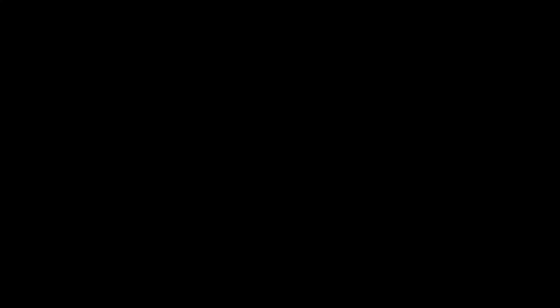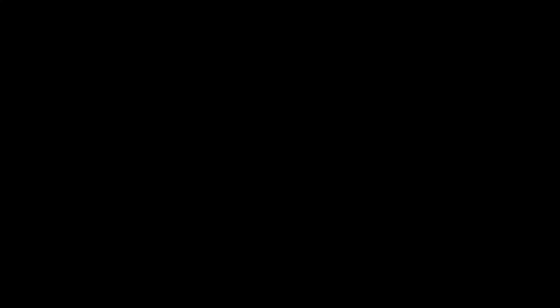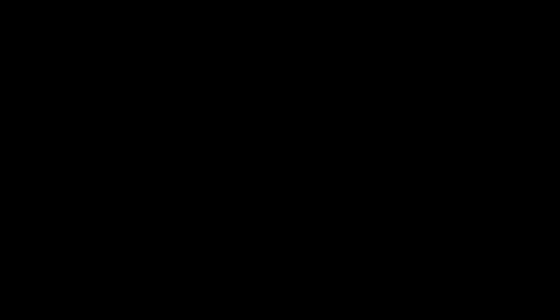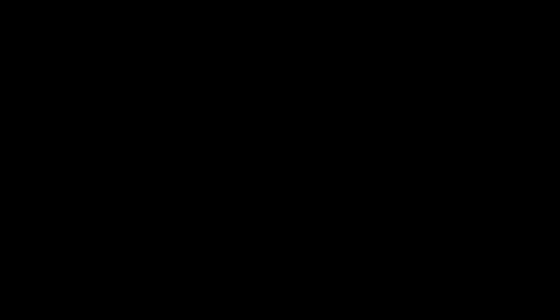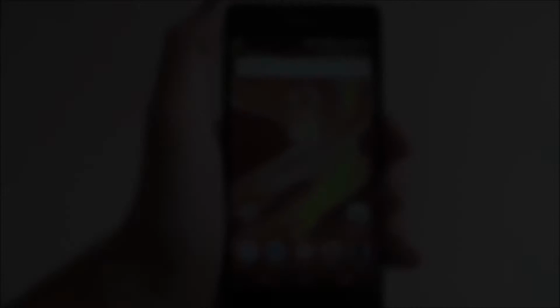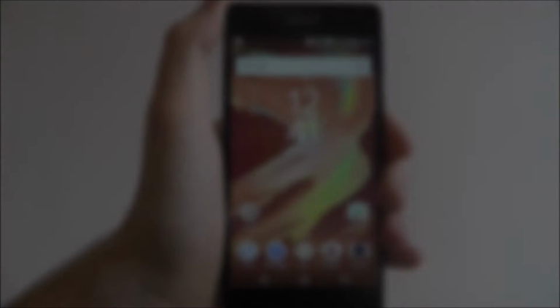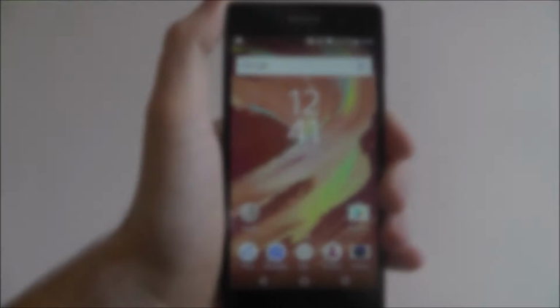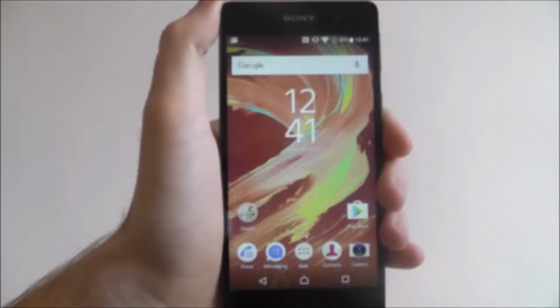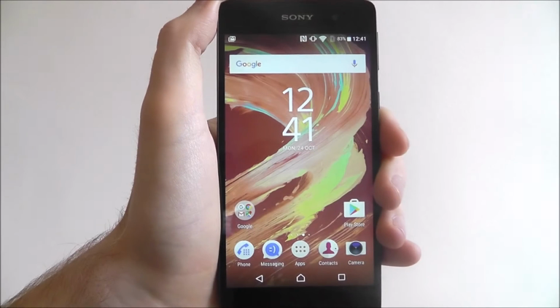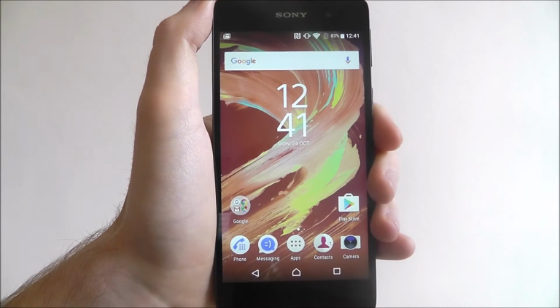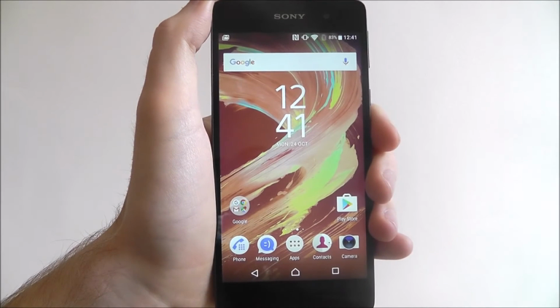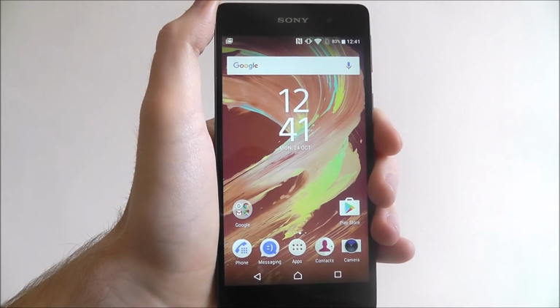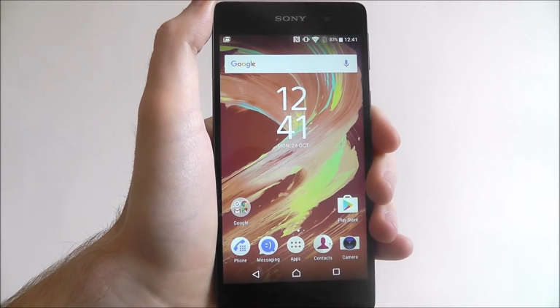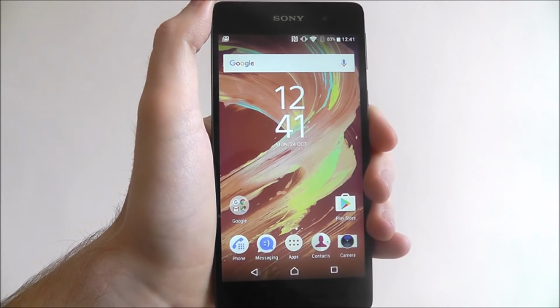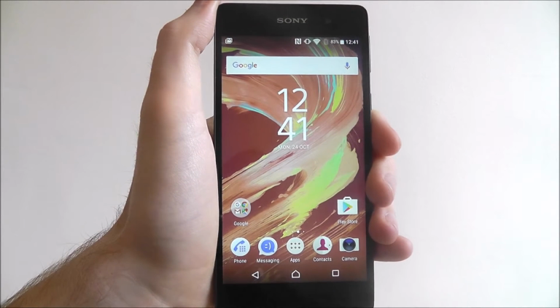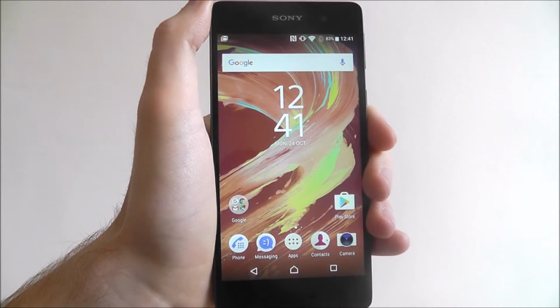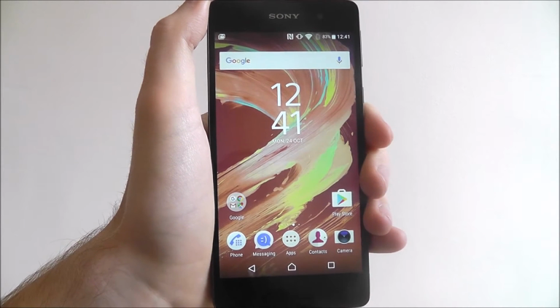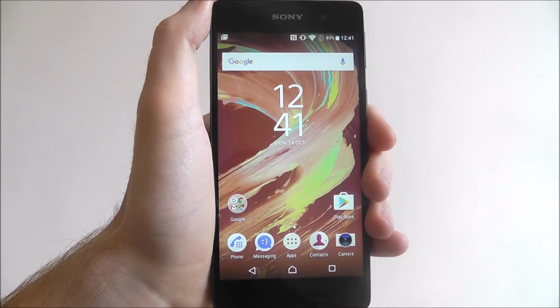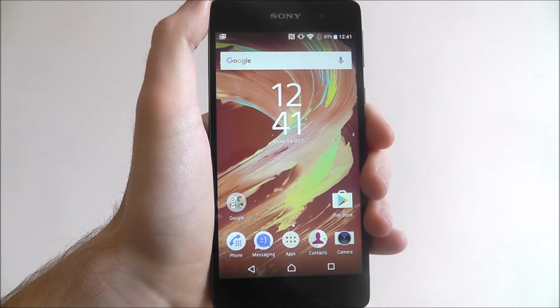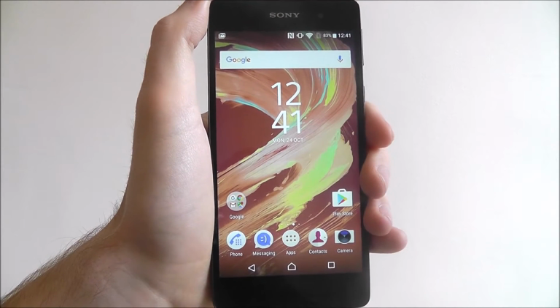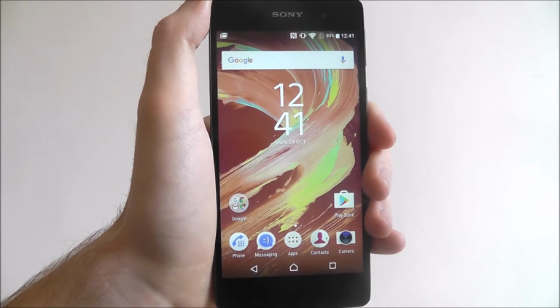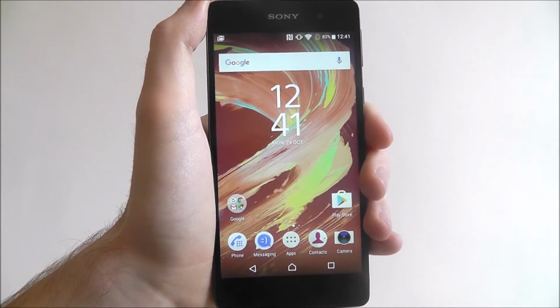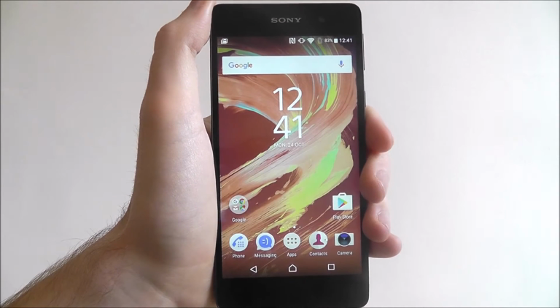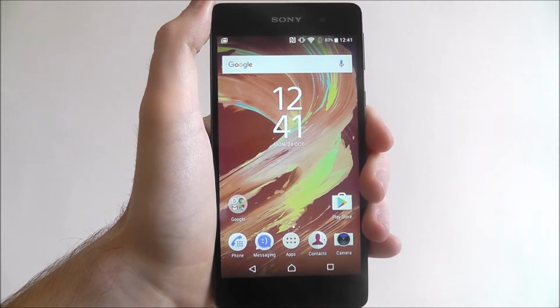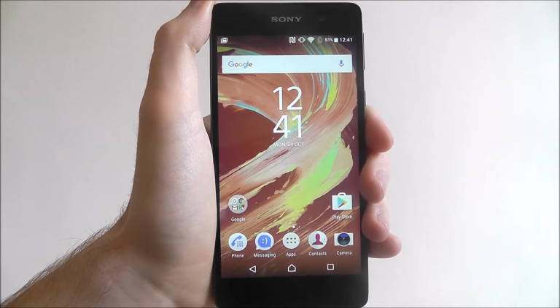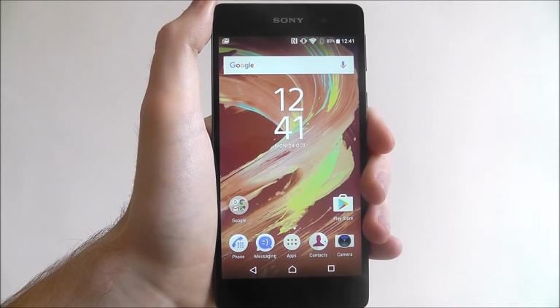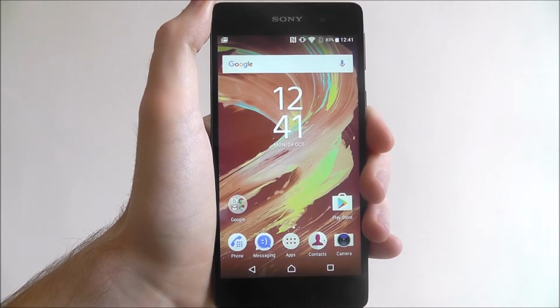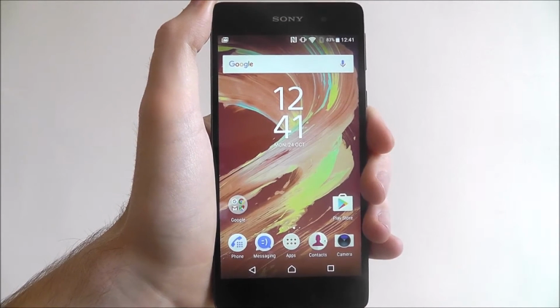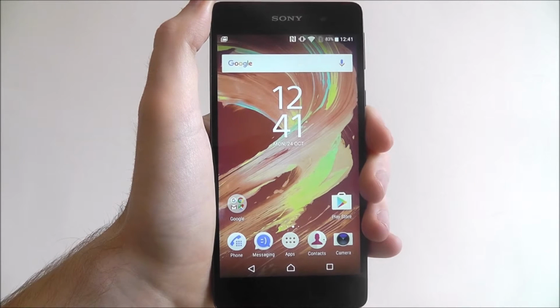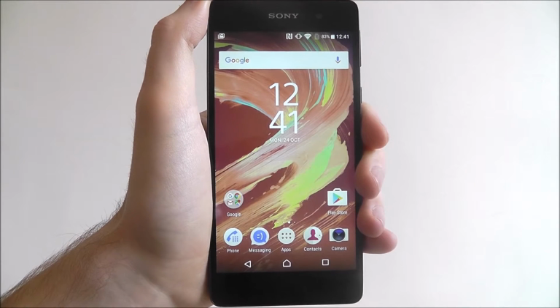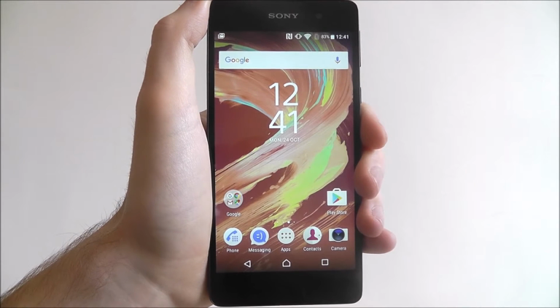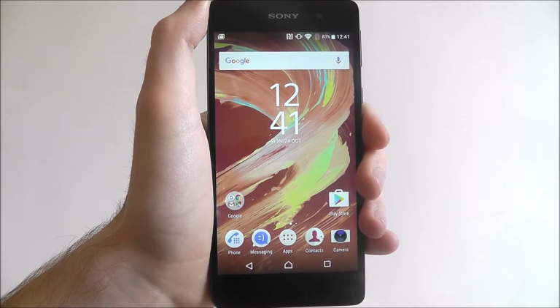Hi guys, in today's tutorial I'll be showing you how to reset your settings on the Sony Xperia E5.